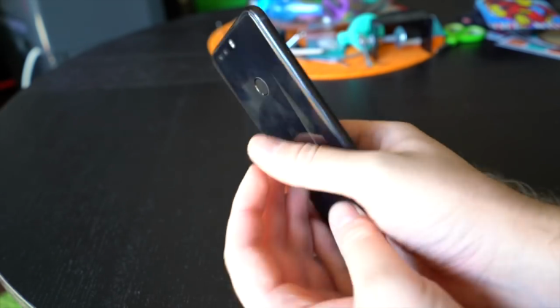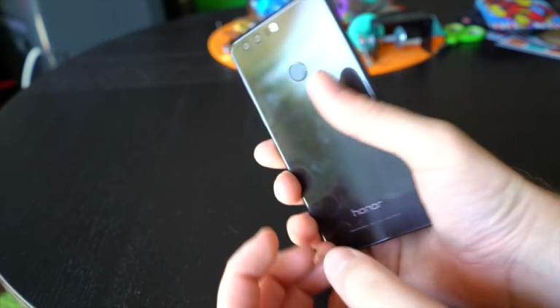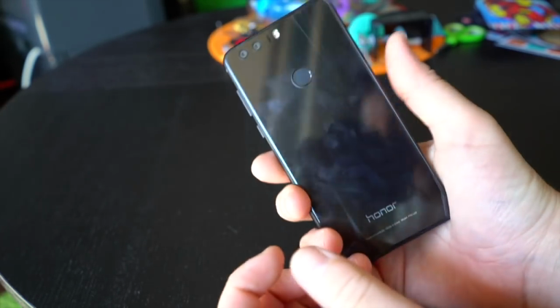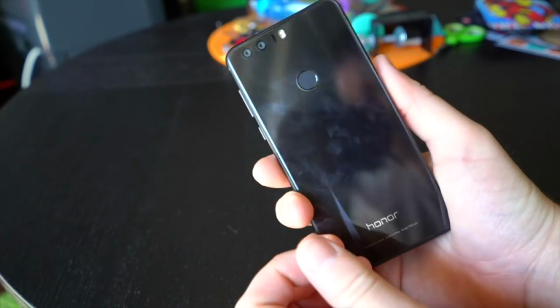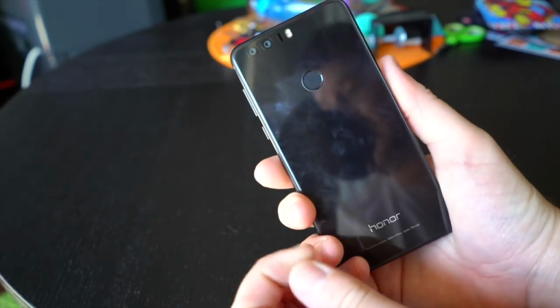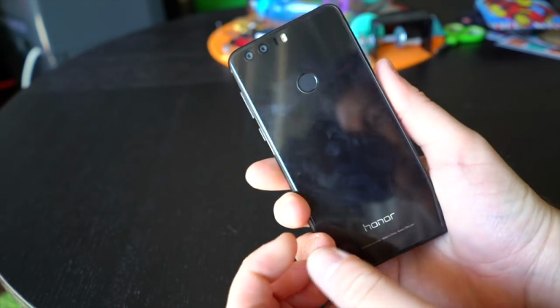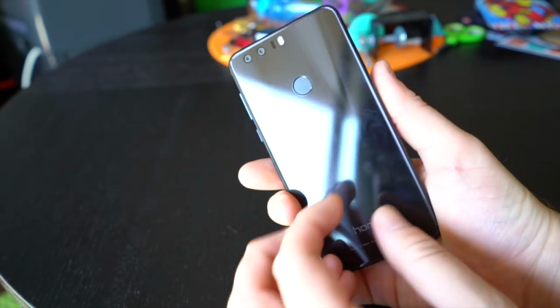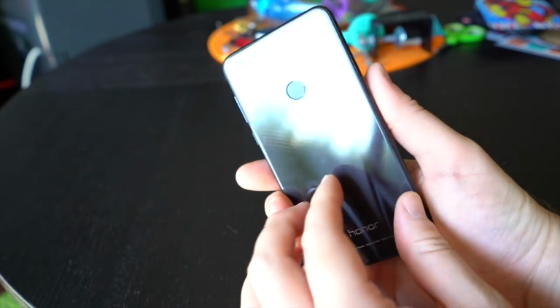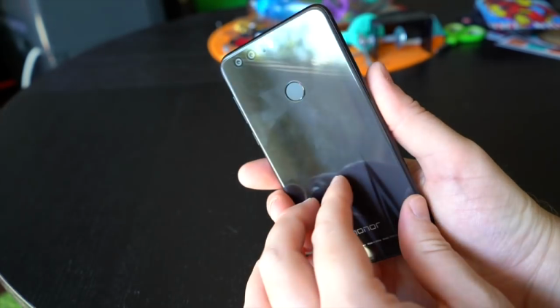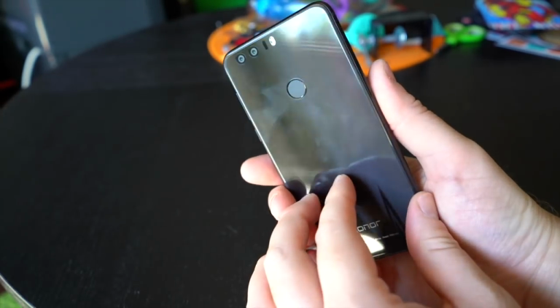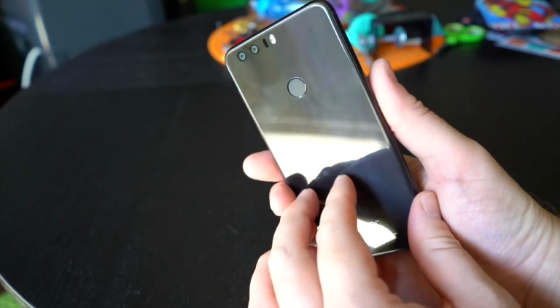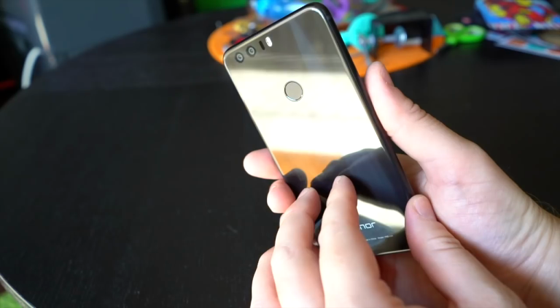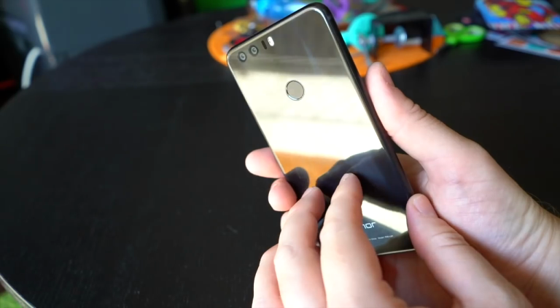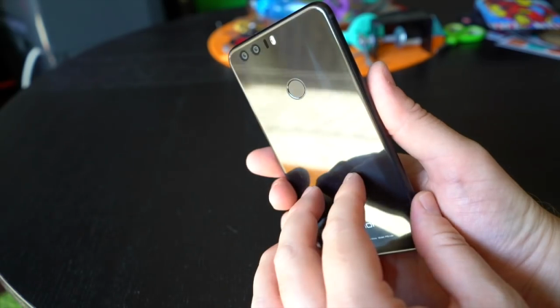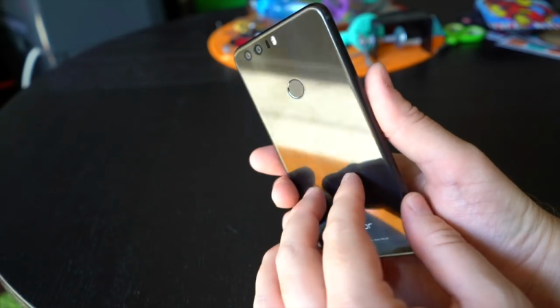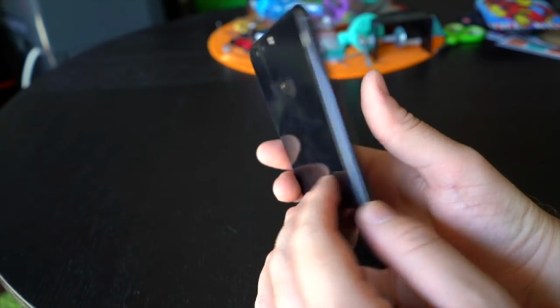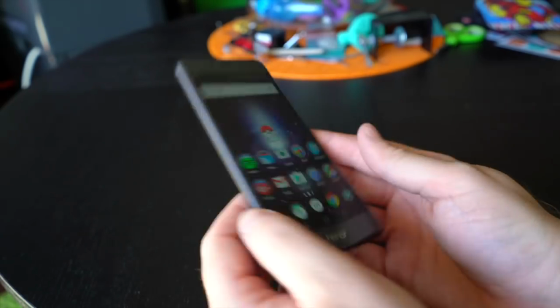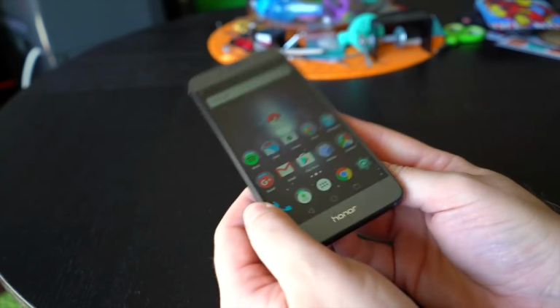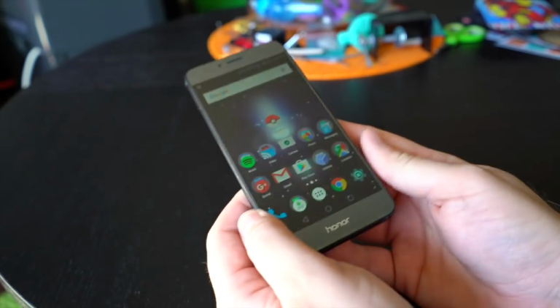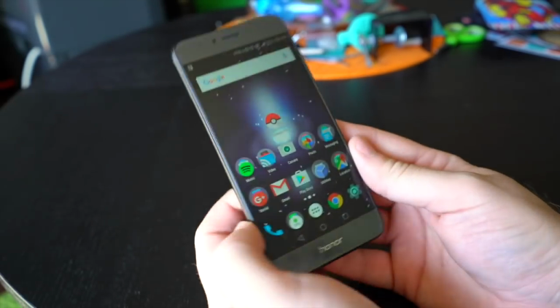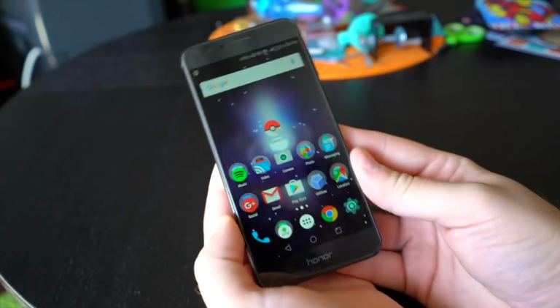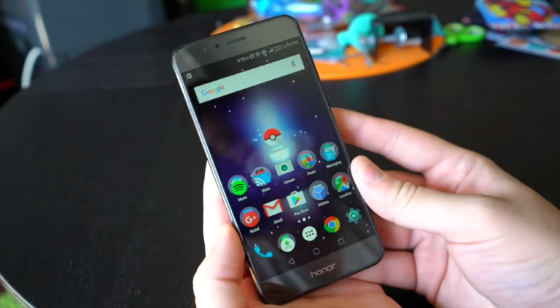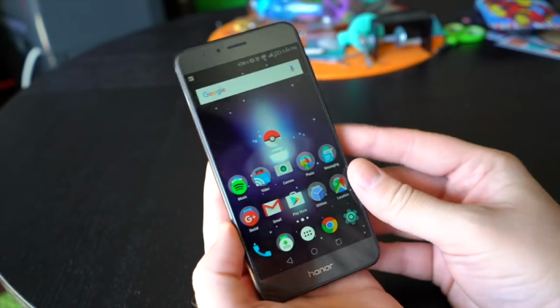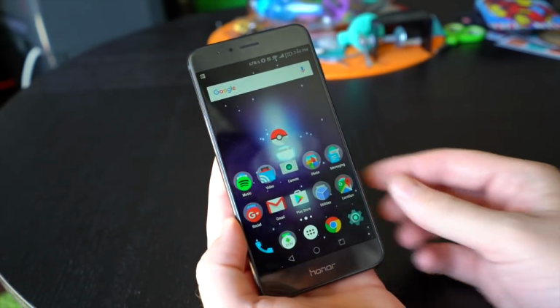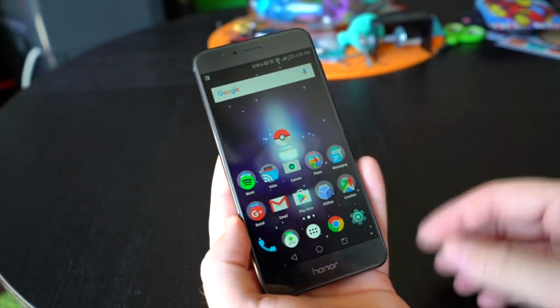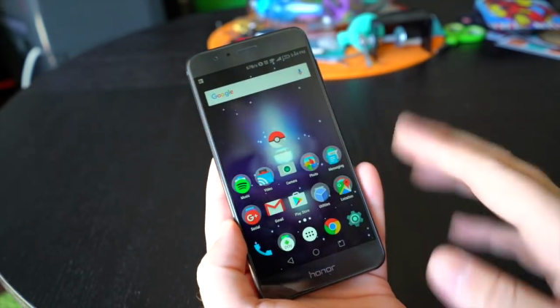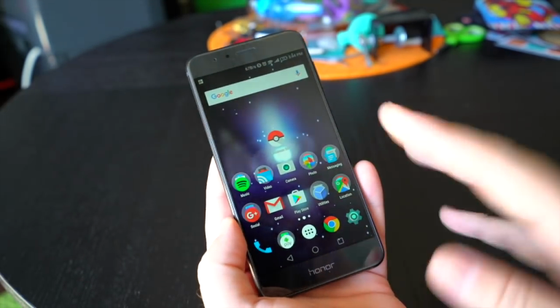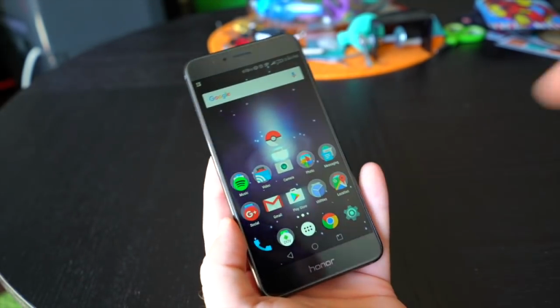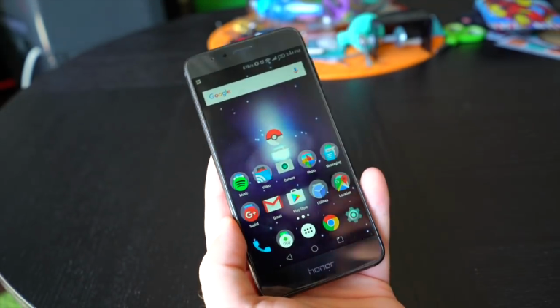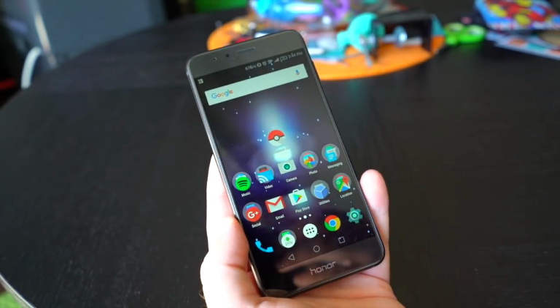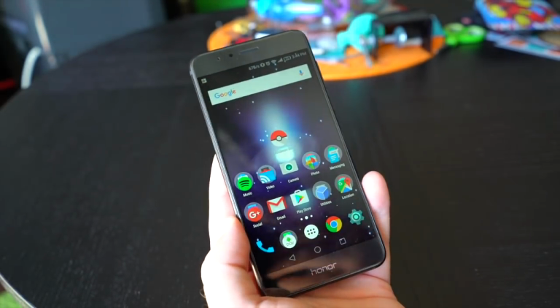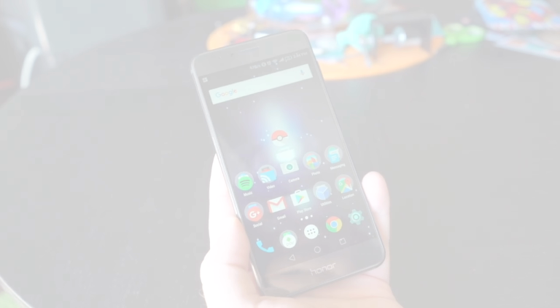That's the Honor 8. Be on the lookout for a full review in the coming days at Phandroid.com. I'm Chris Chavez — thanks for watching, we'll see you in the next one.